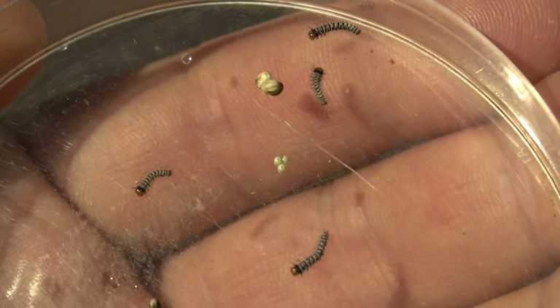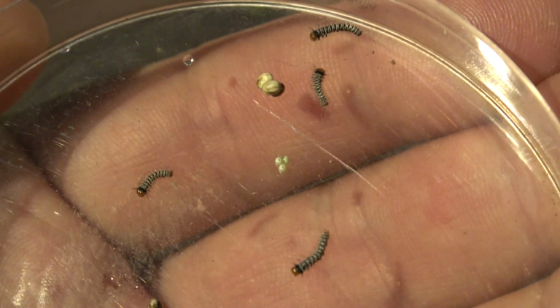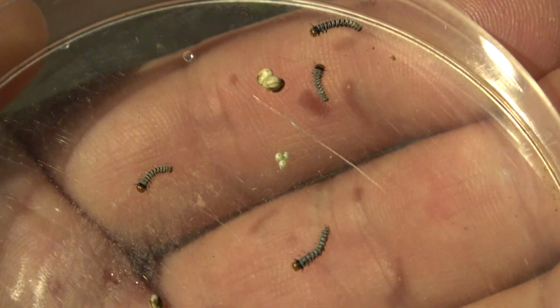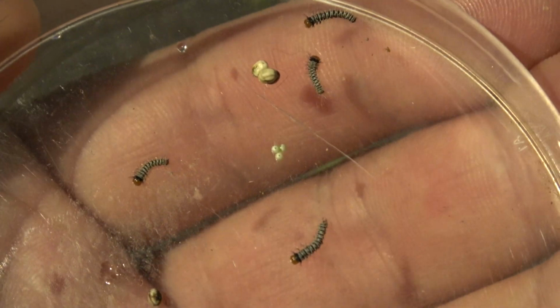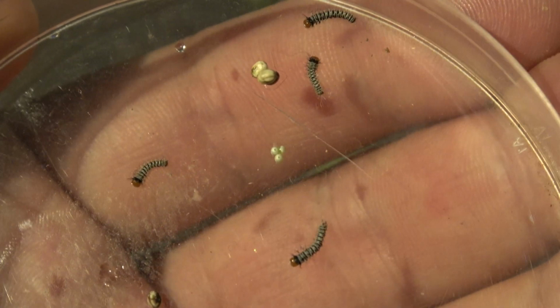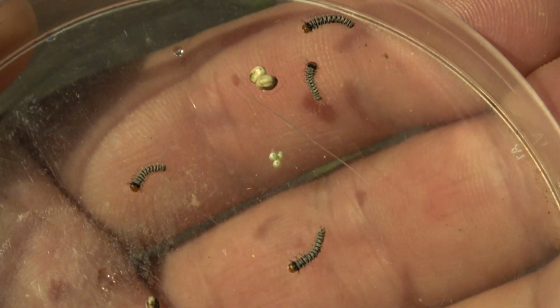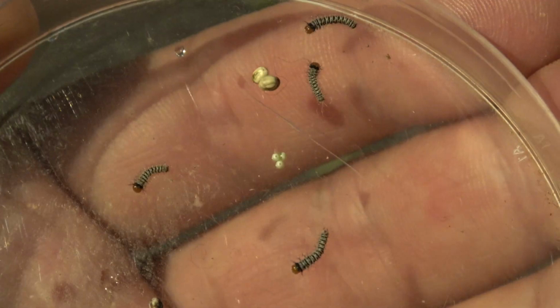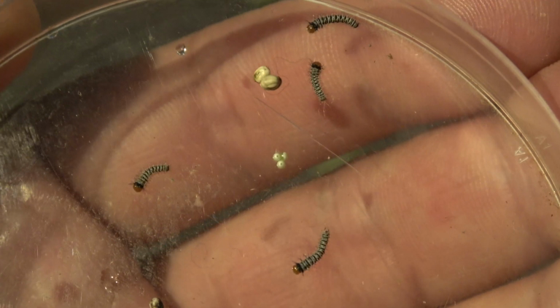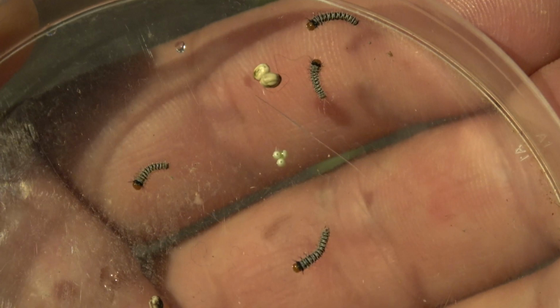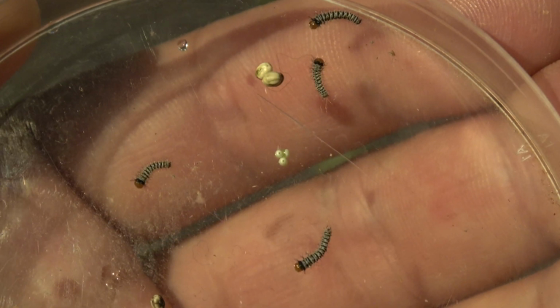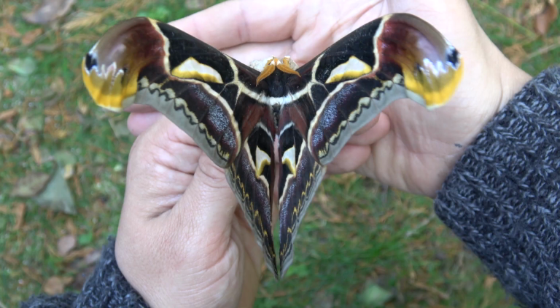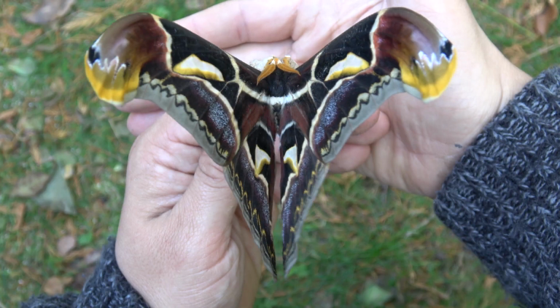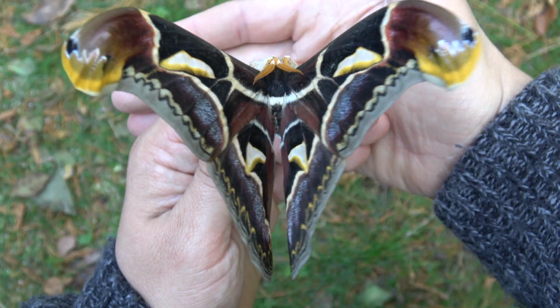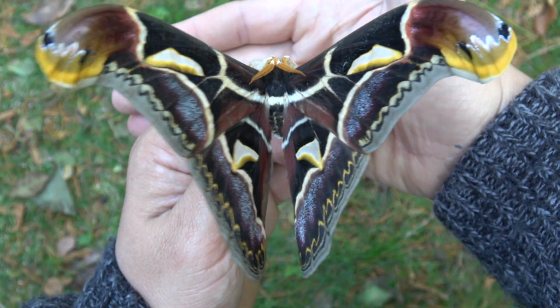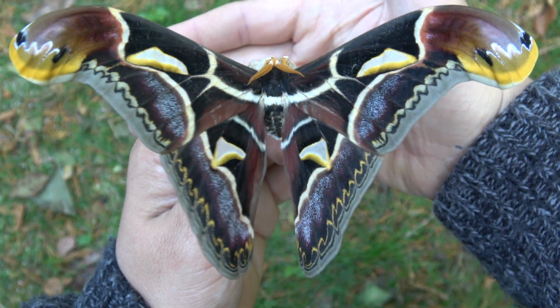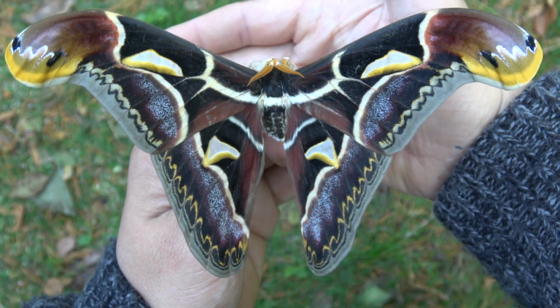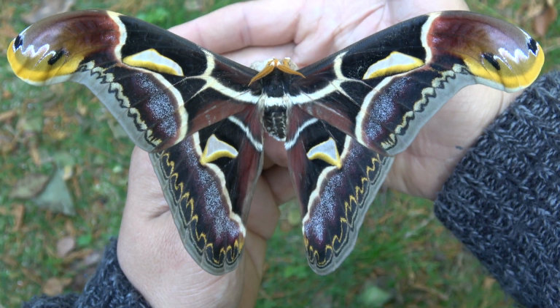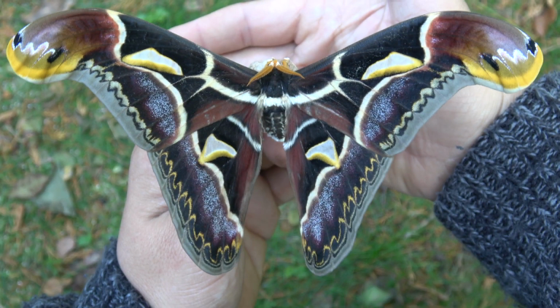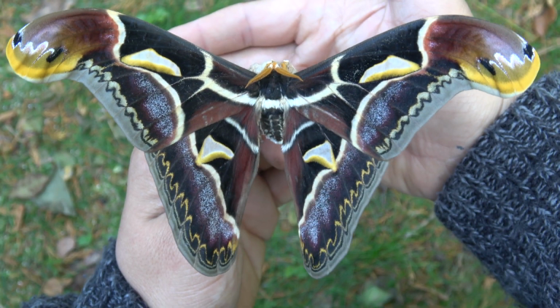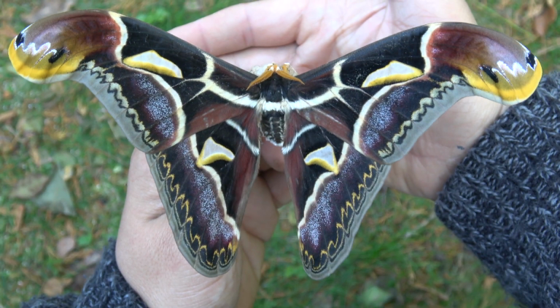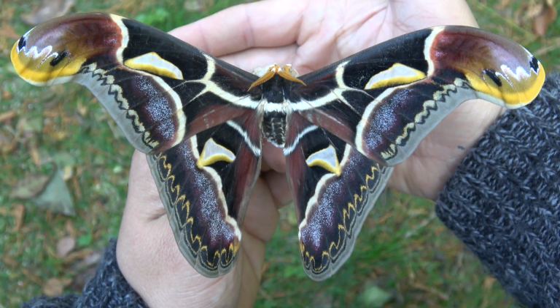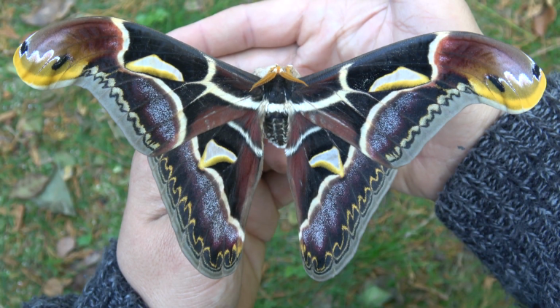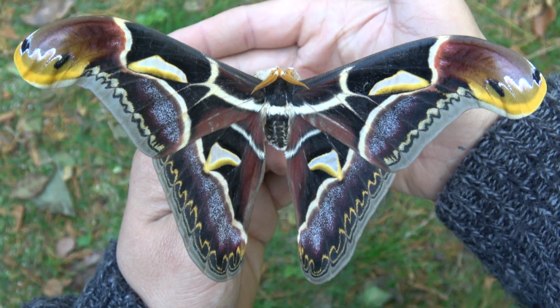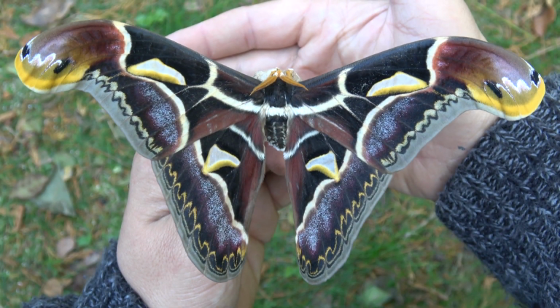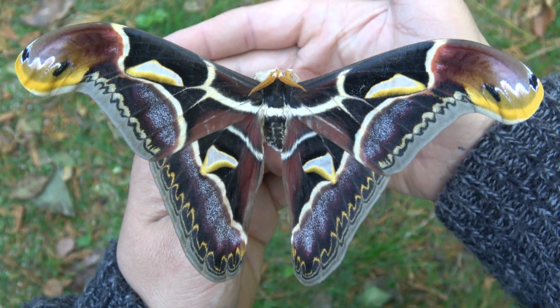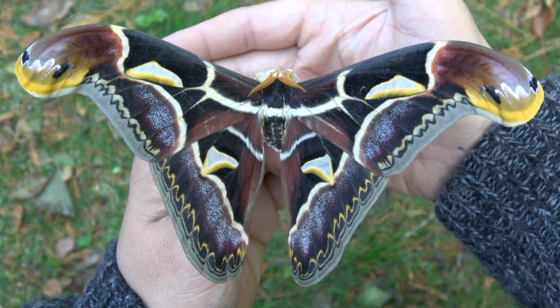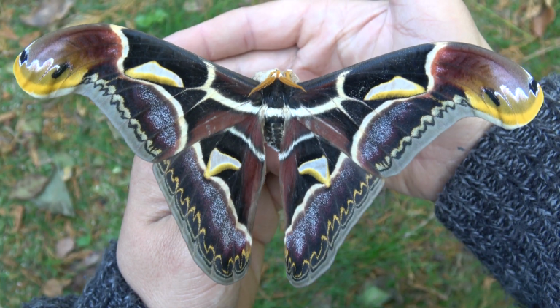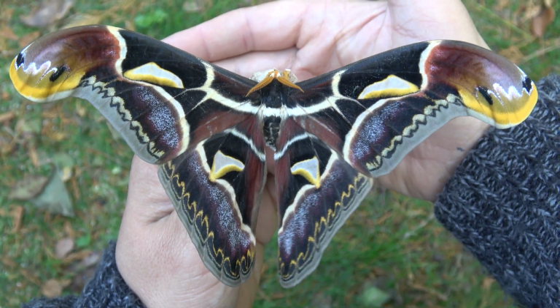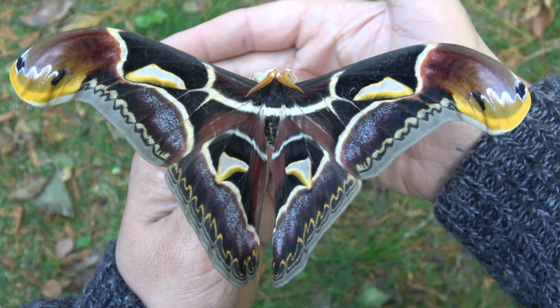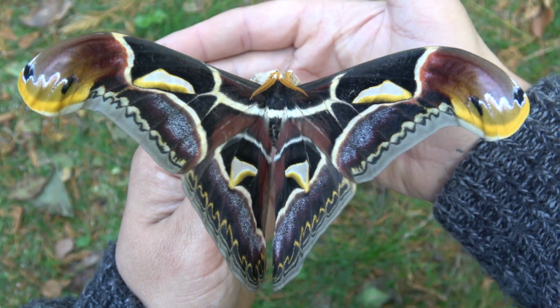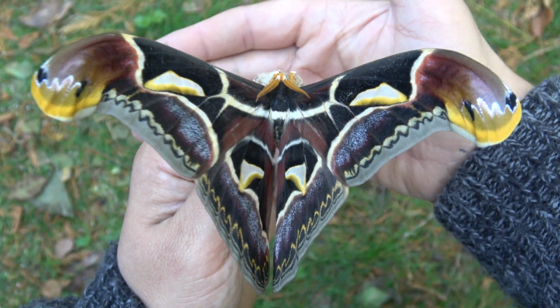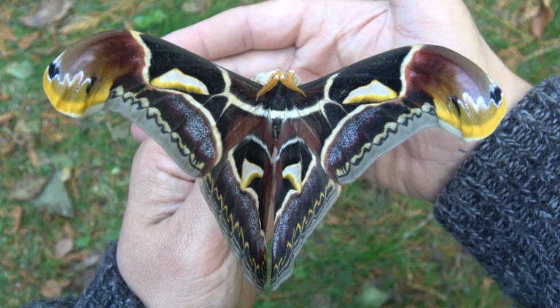Thanks for watching and subscribe to see more awesome moth life cycles. Isn't it amazing?